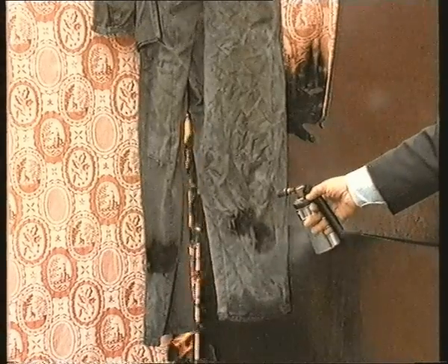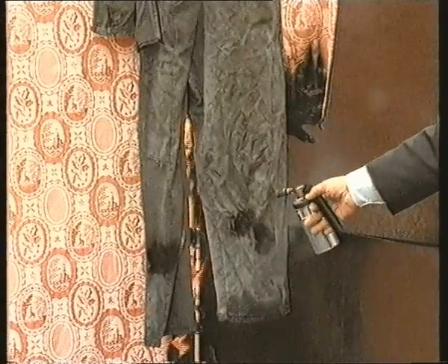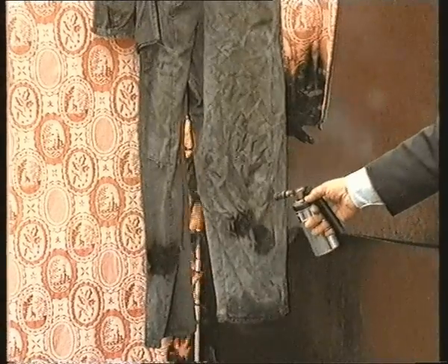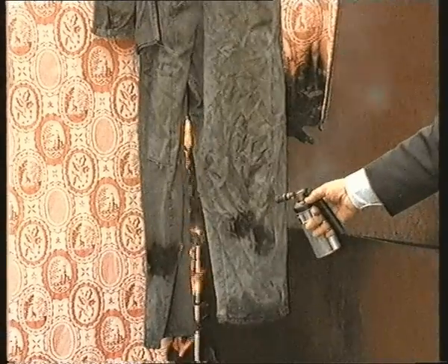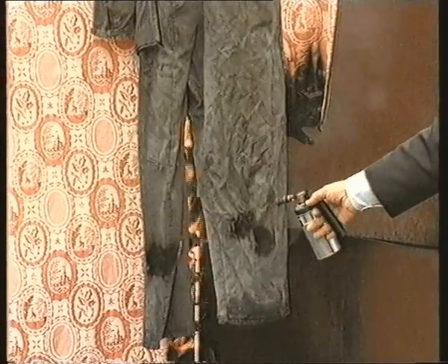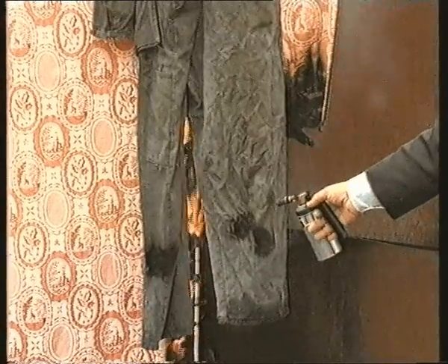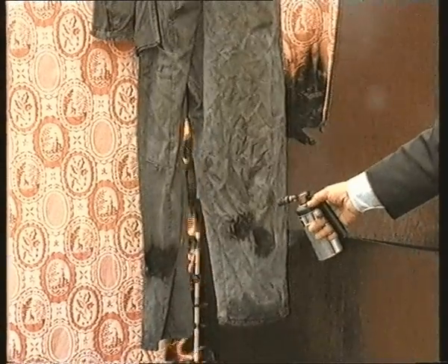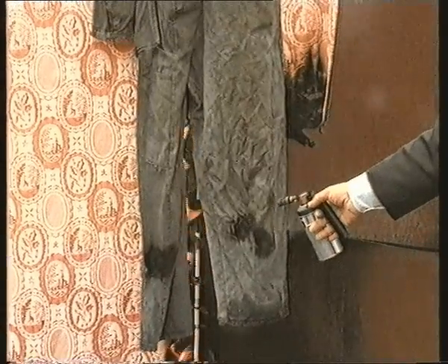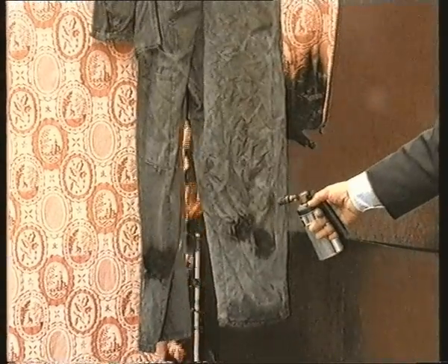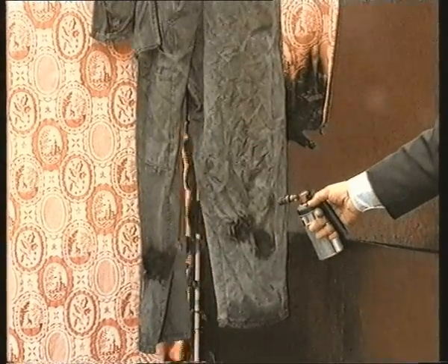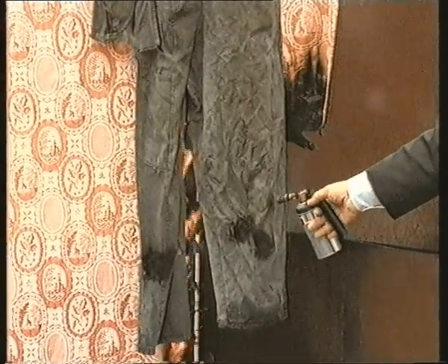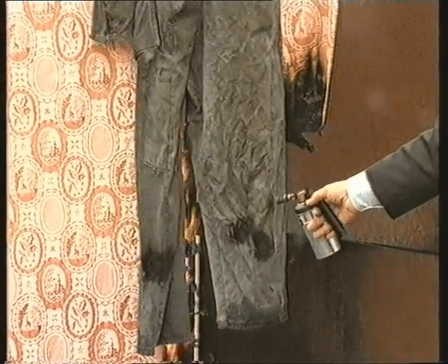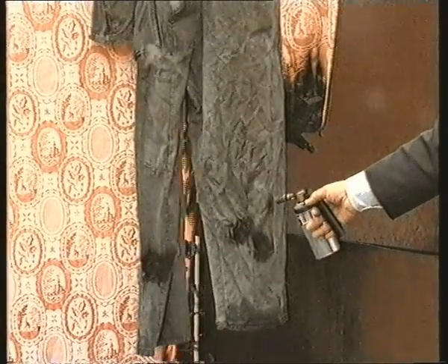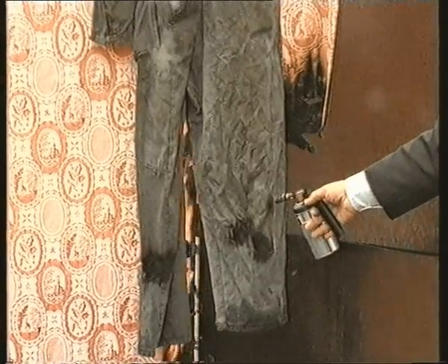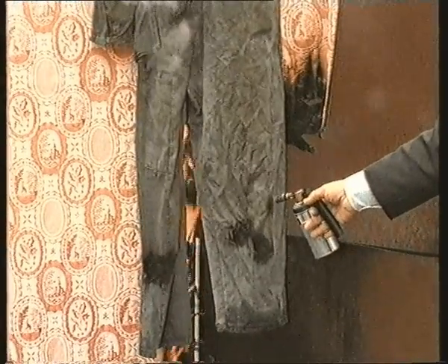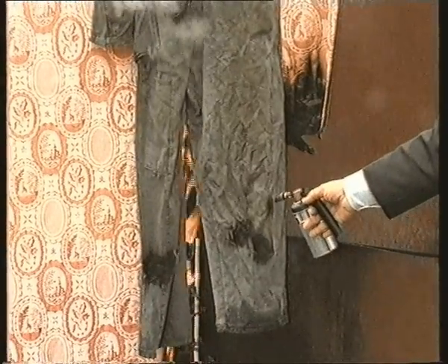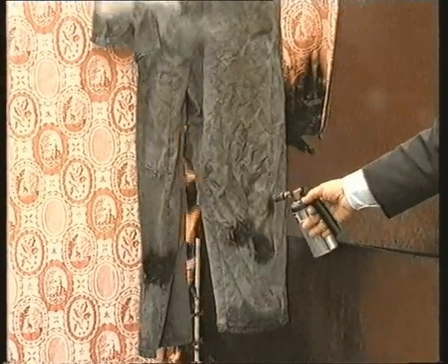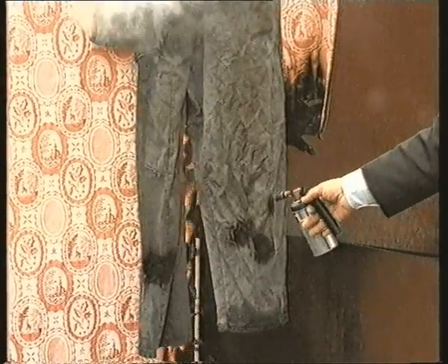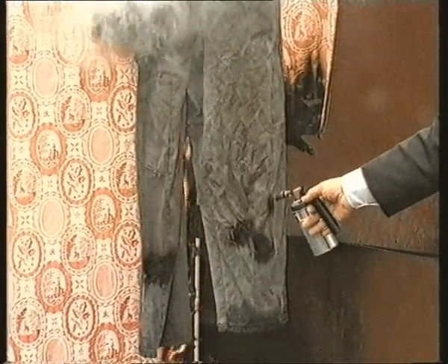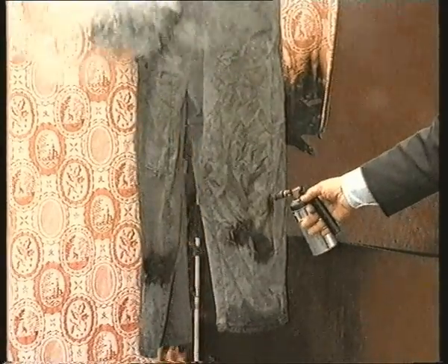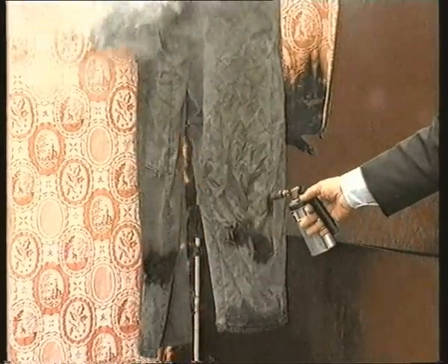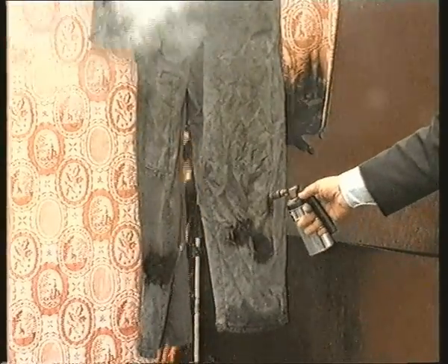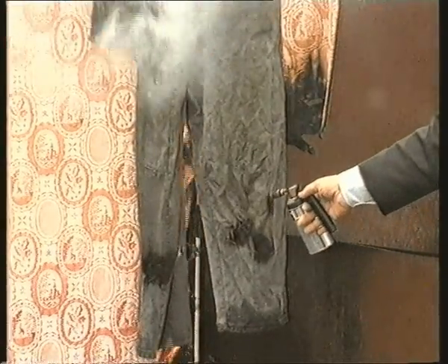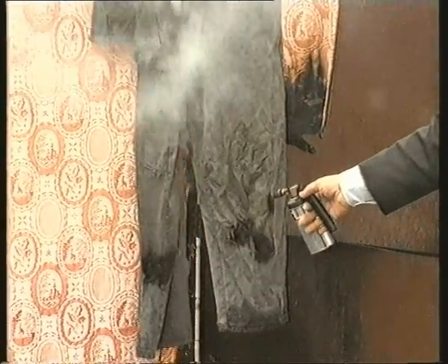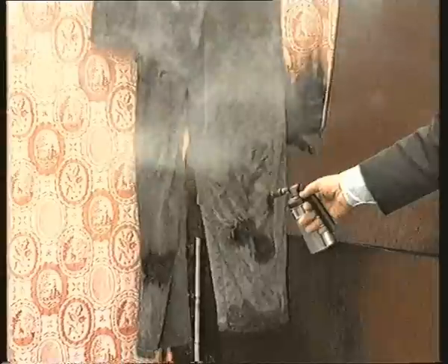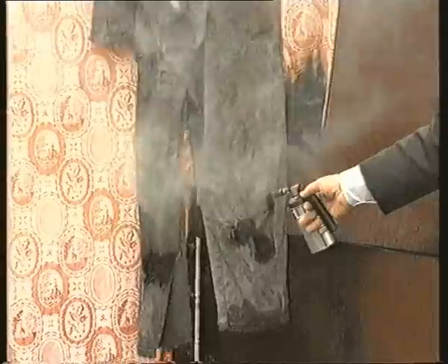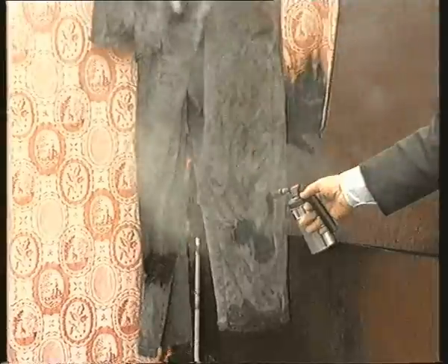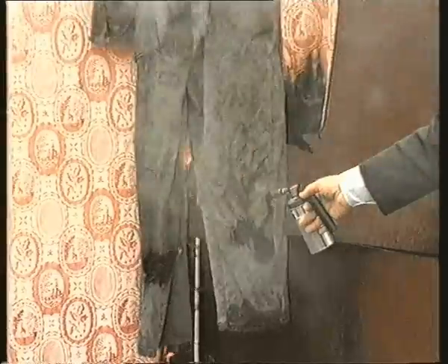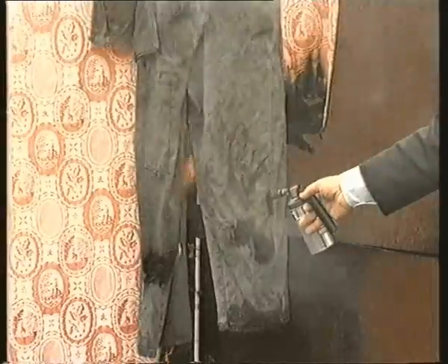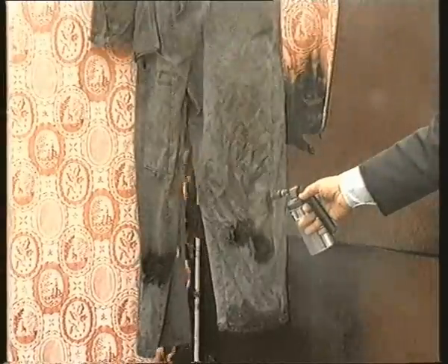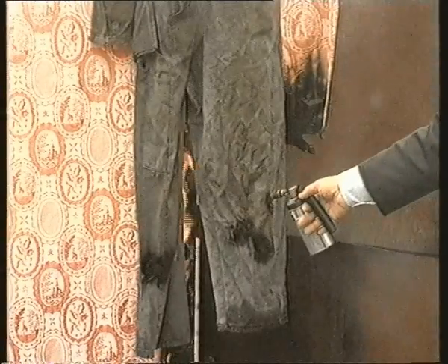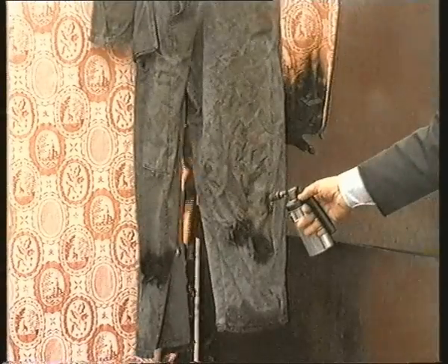Bedding, clothes, towels, and curtains must be treated after every wash cycle.